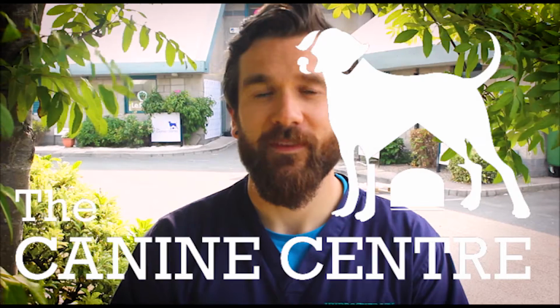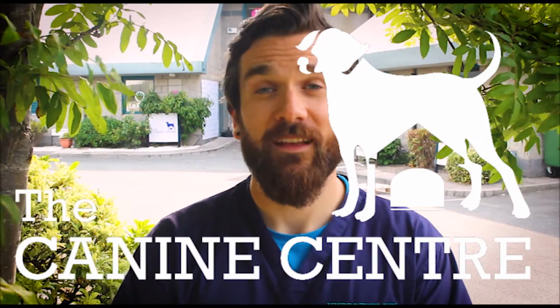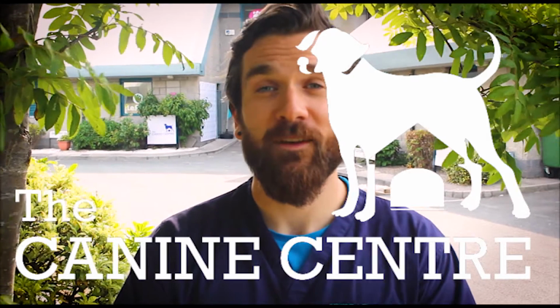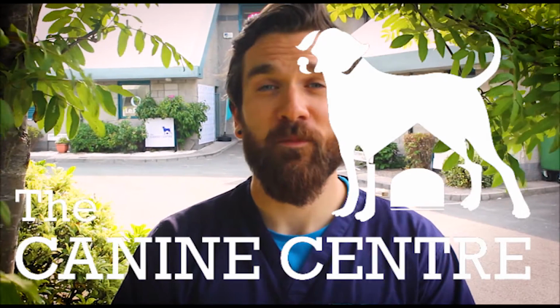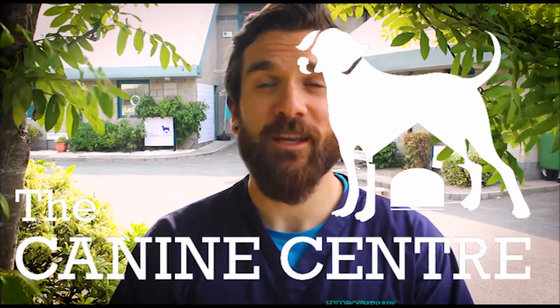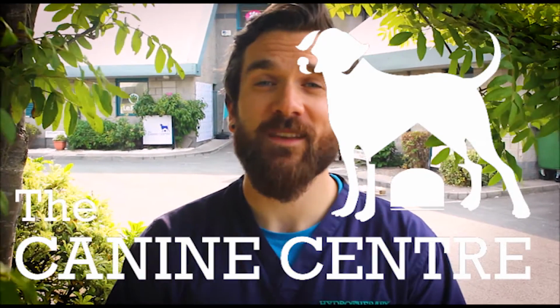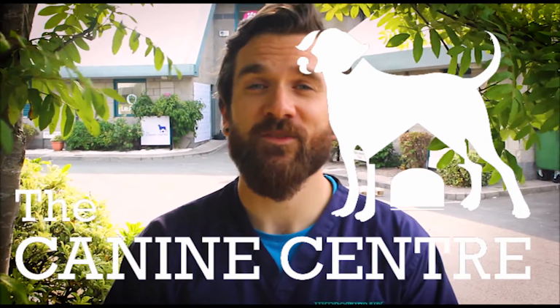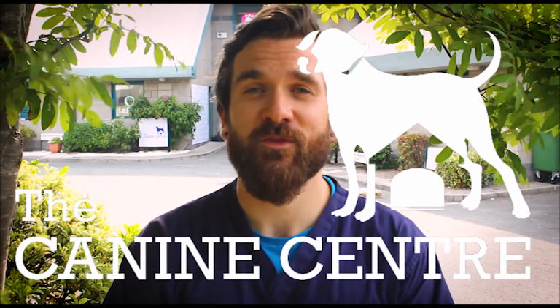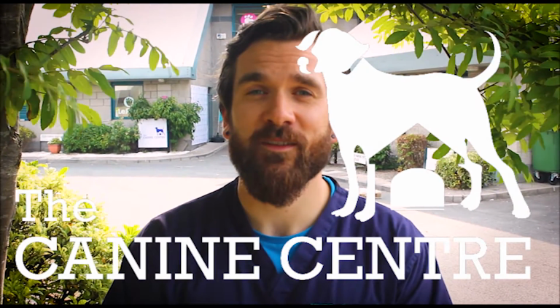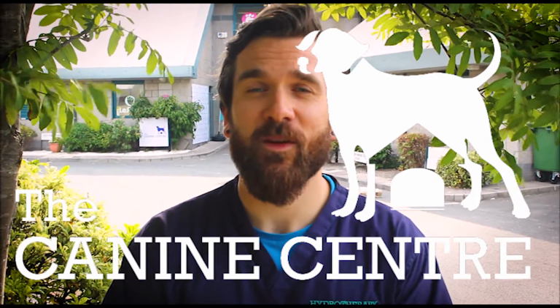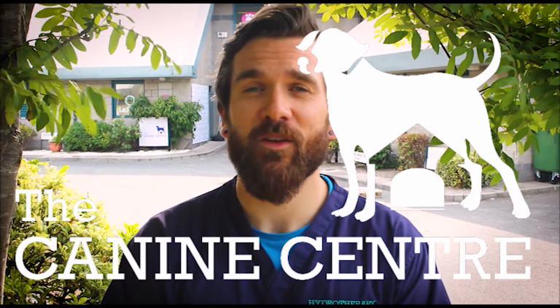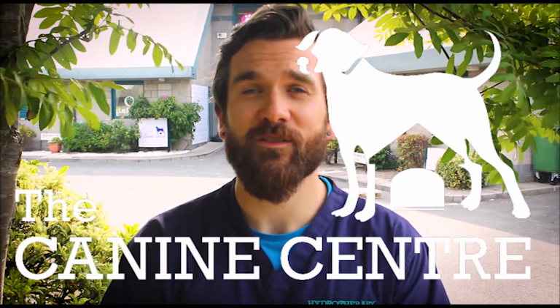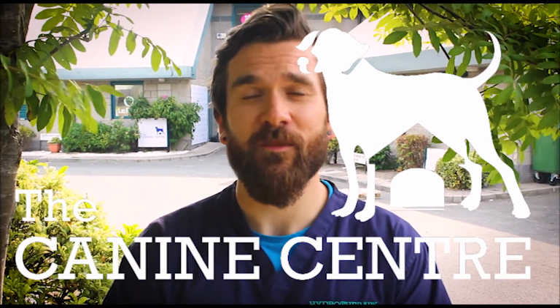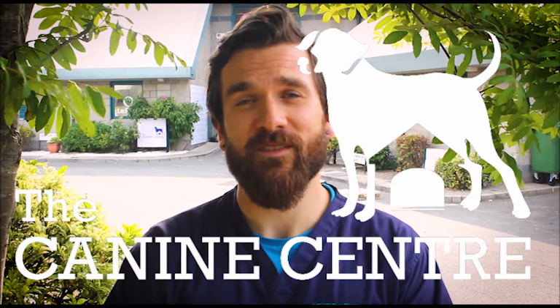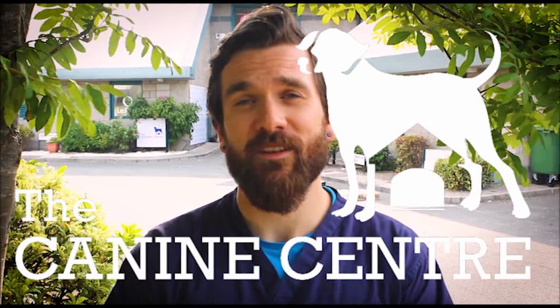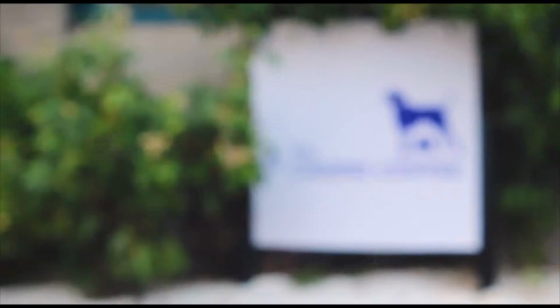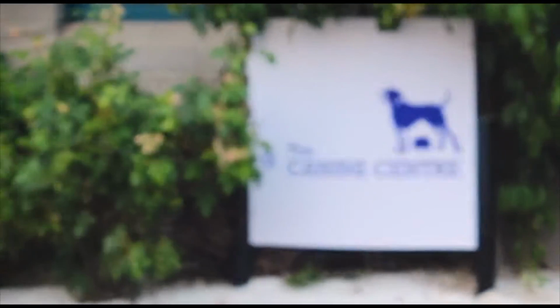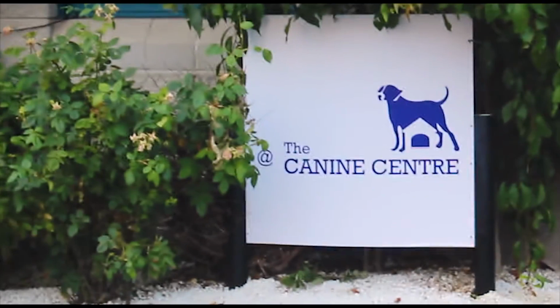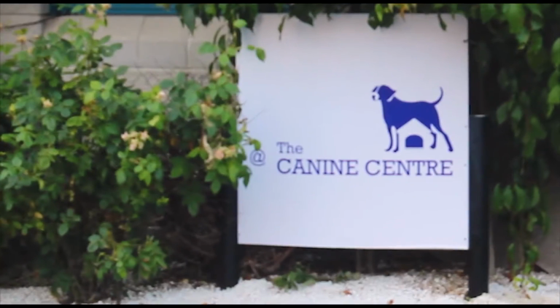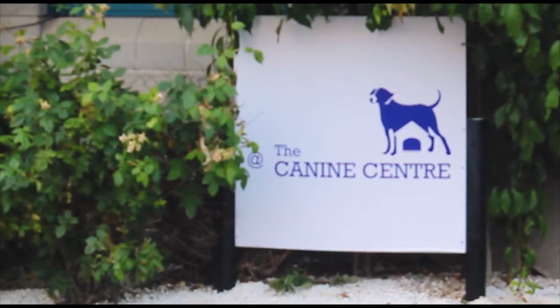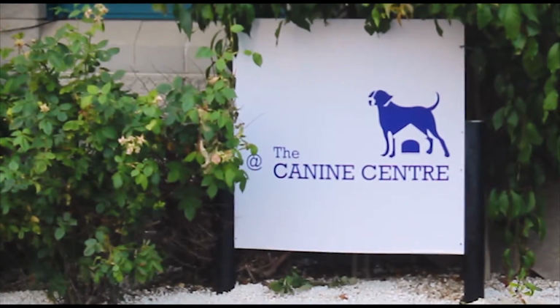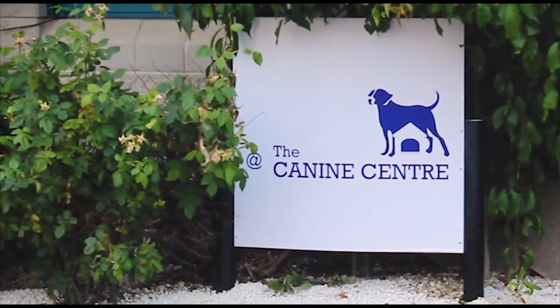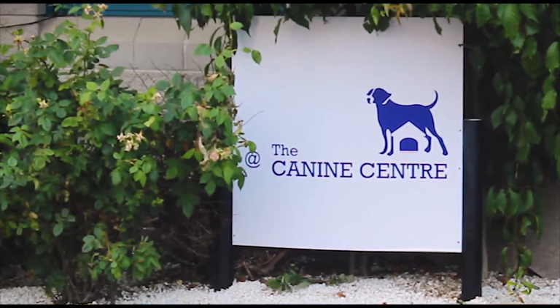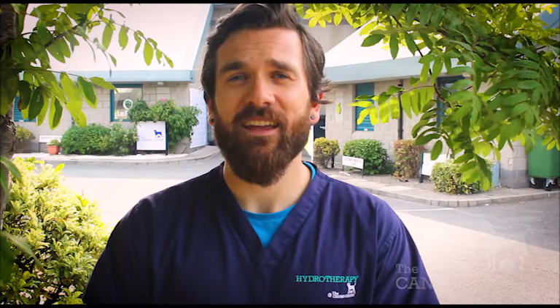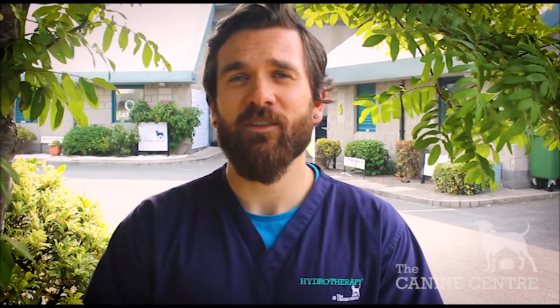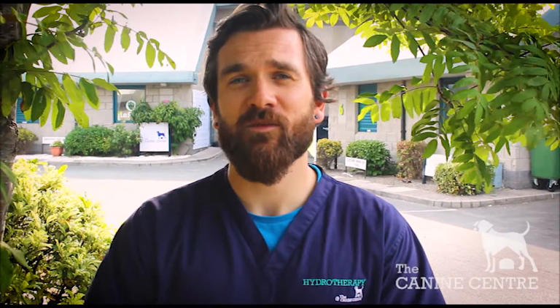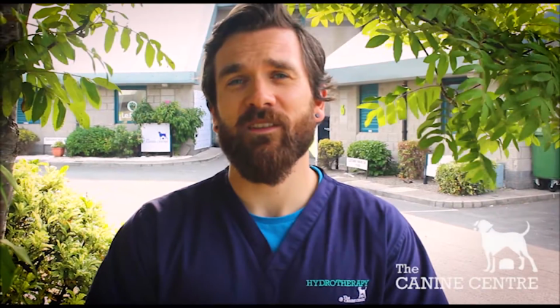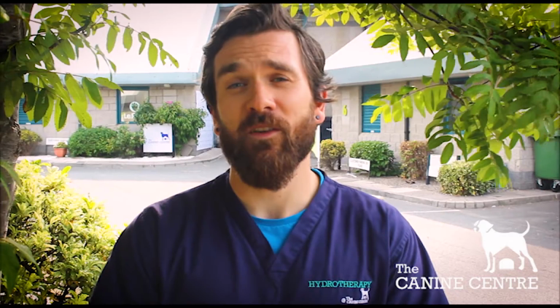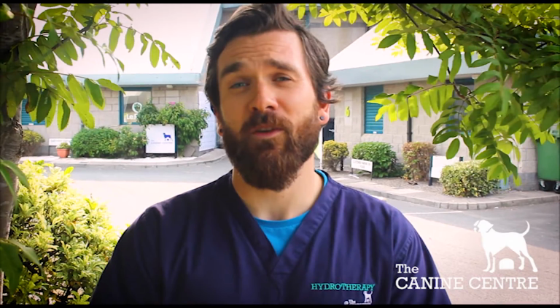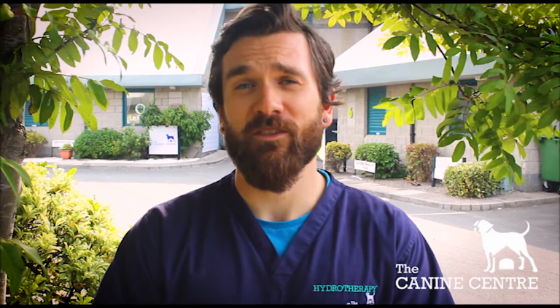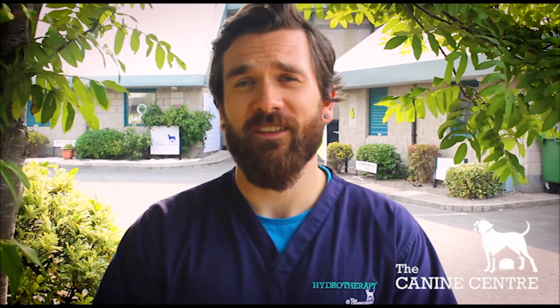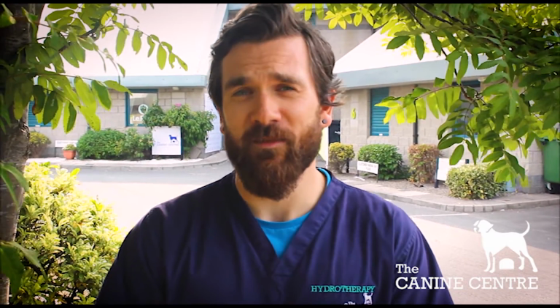Hello, my name is Andrew and I'm the hydrotherapist here at the Canine Center. Today I just want to talk about hydrotherapy.